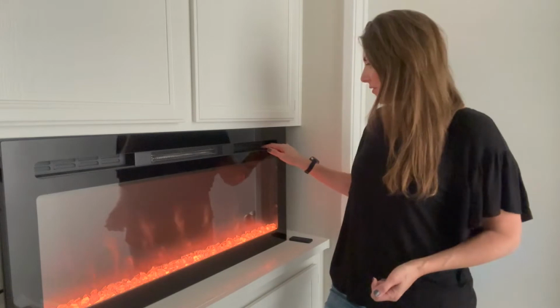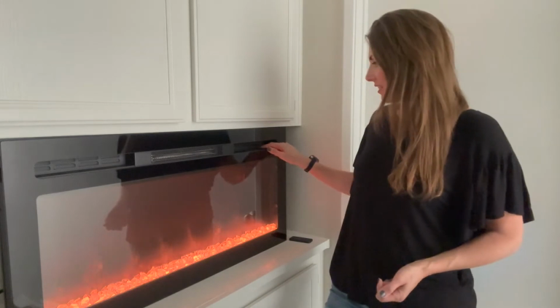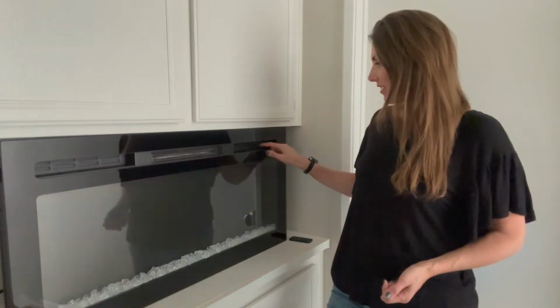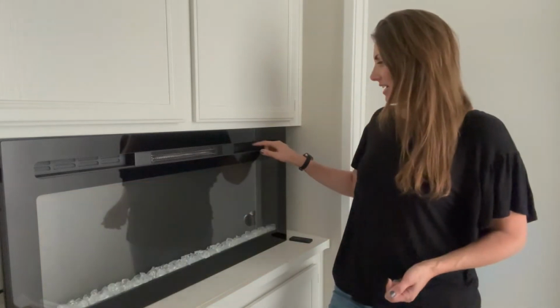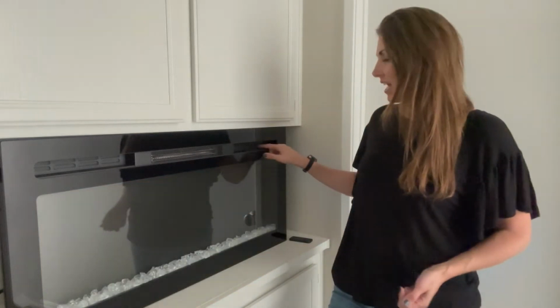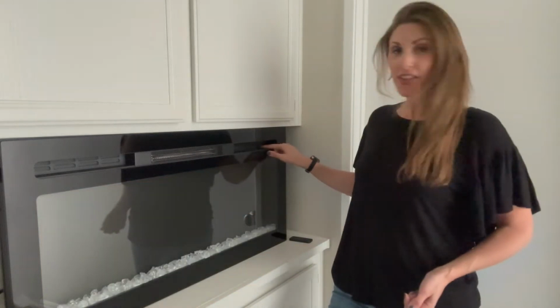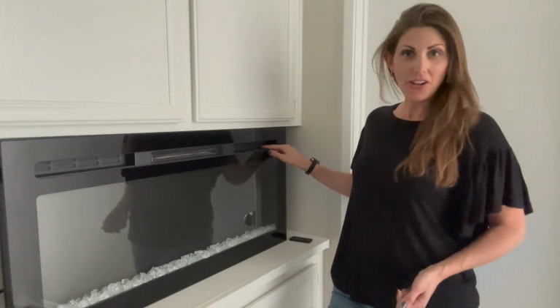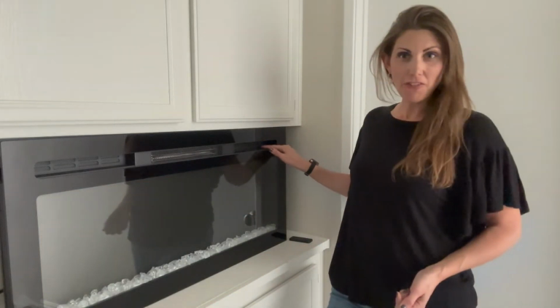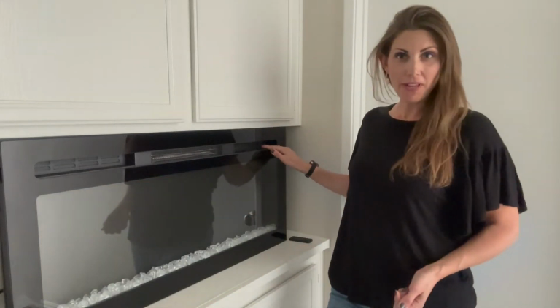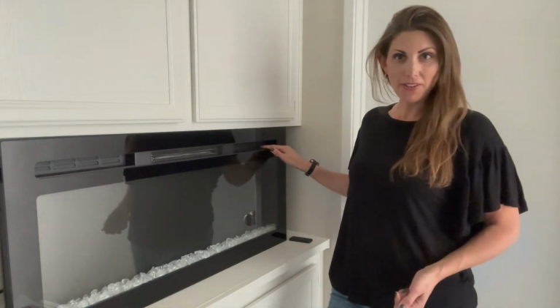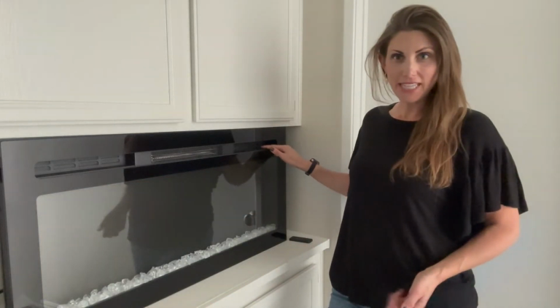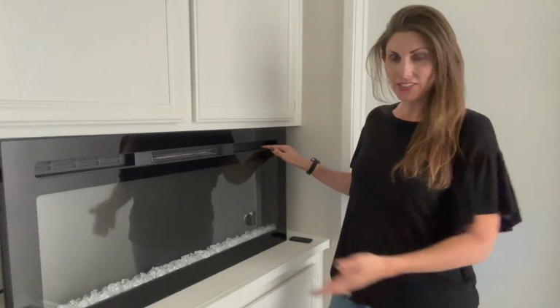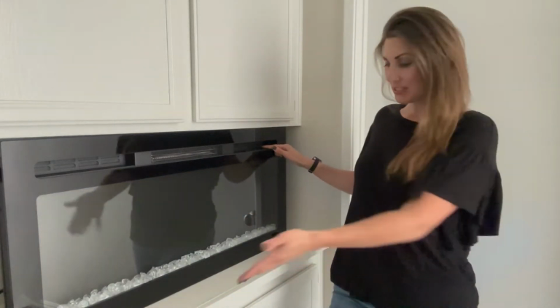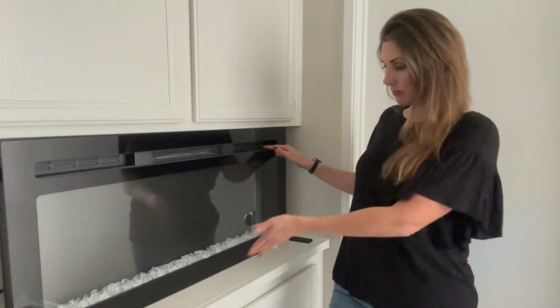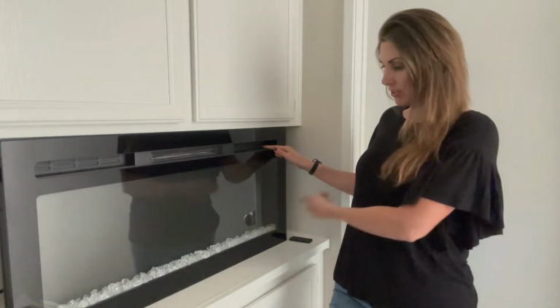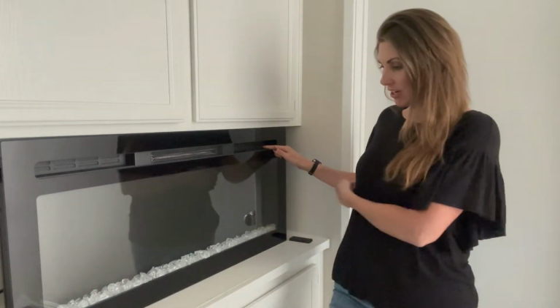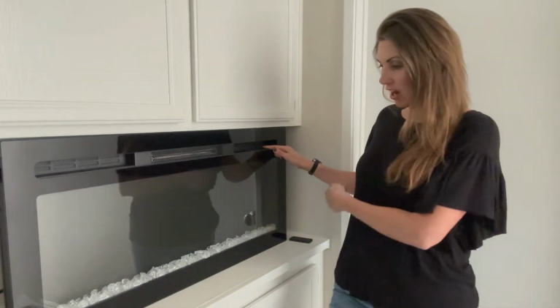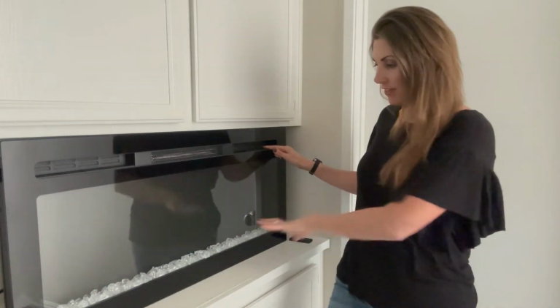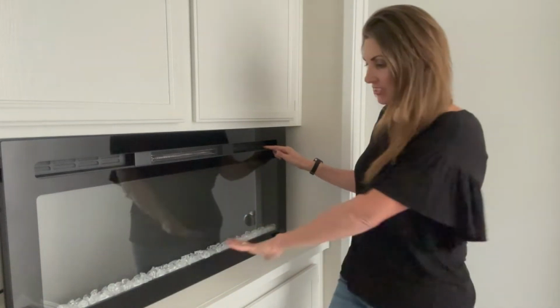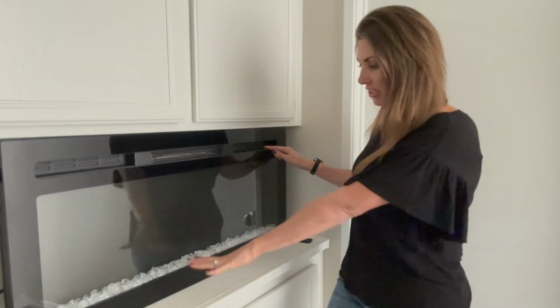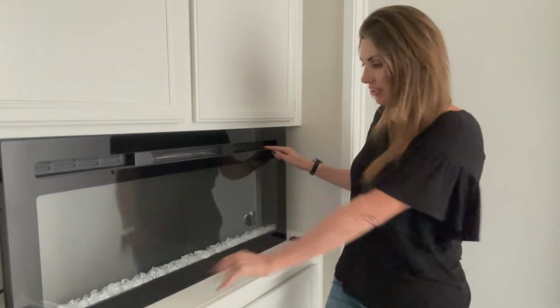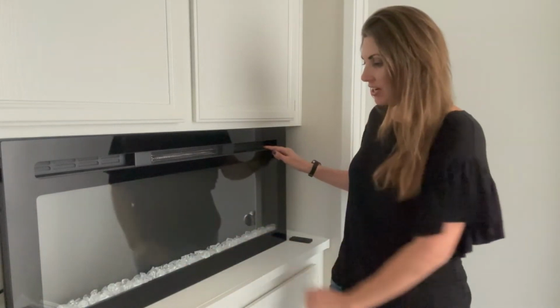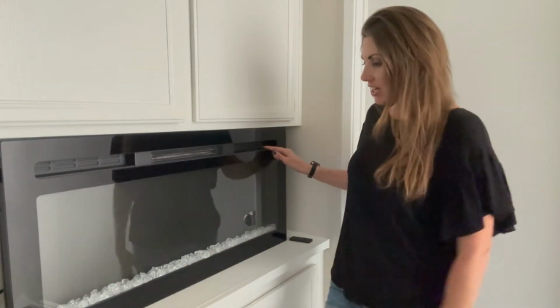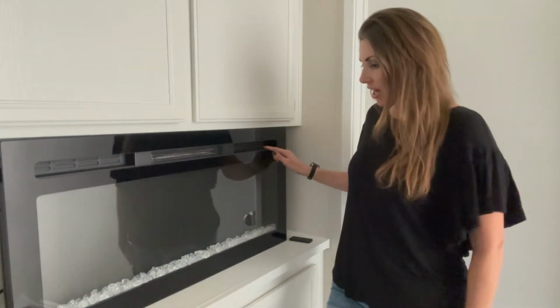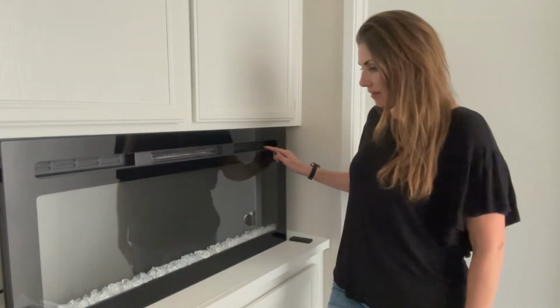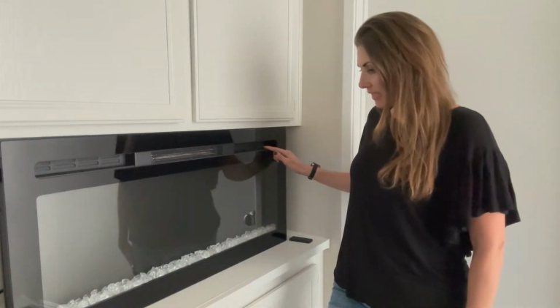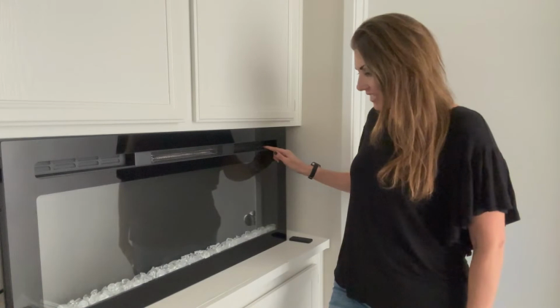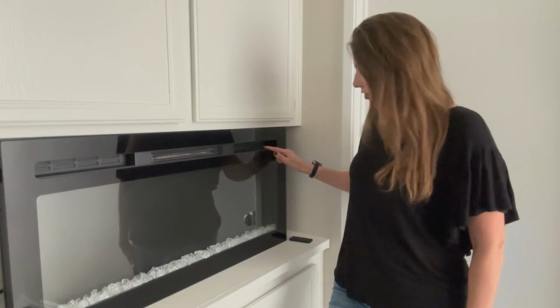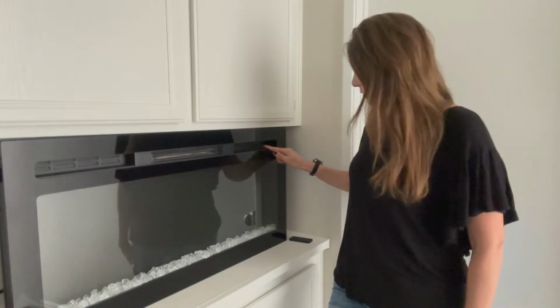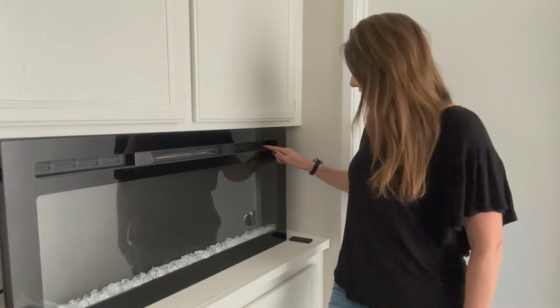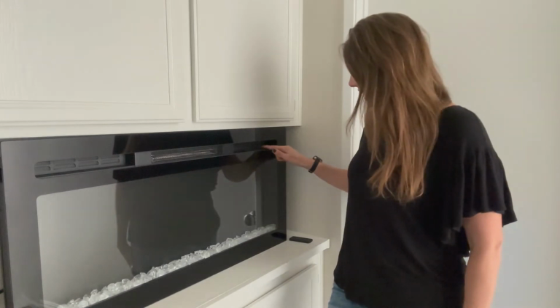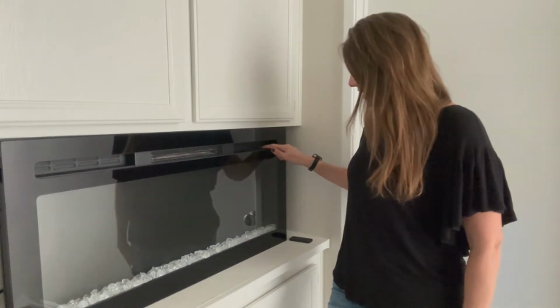There is the on/off button right there. That's what it'll look like off. It has clear glass stones in there.